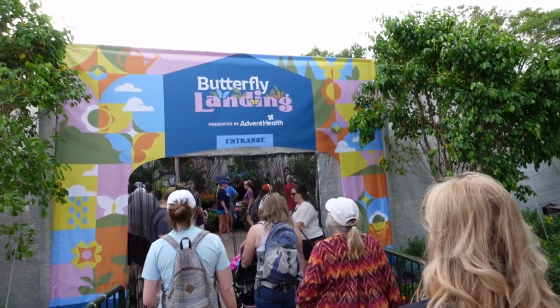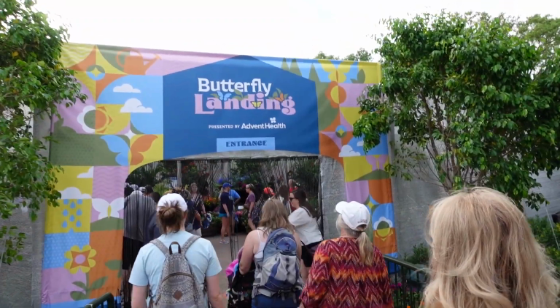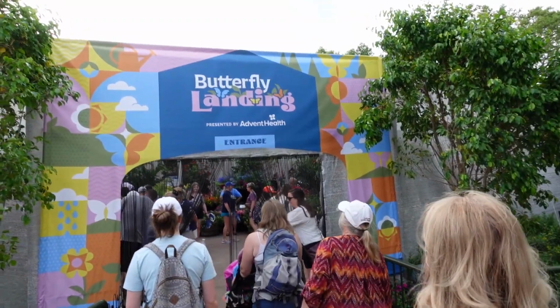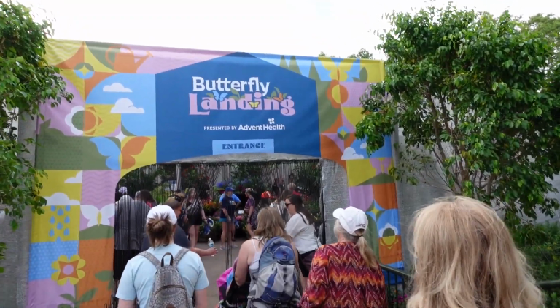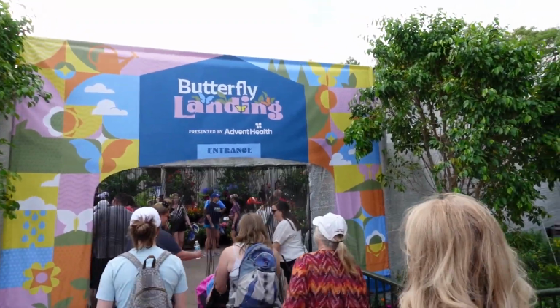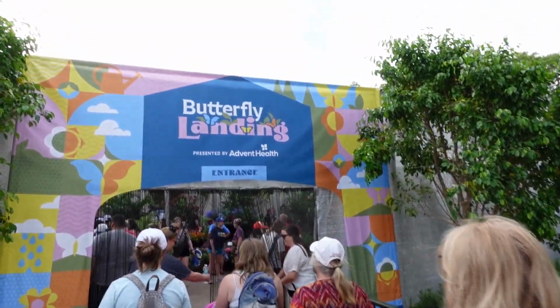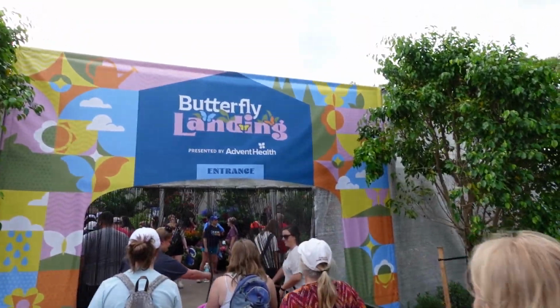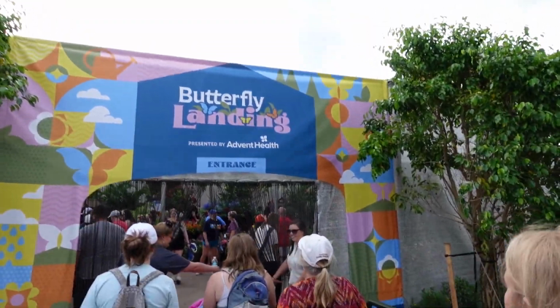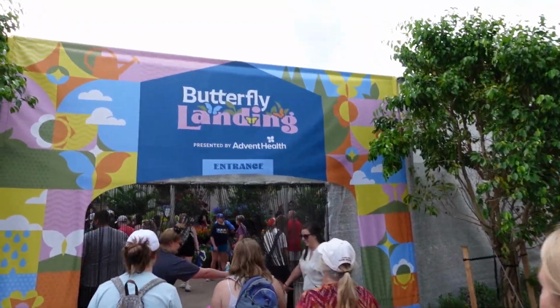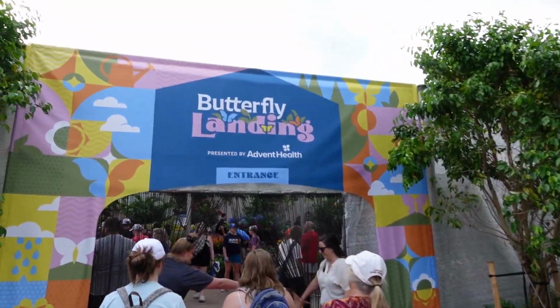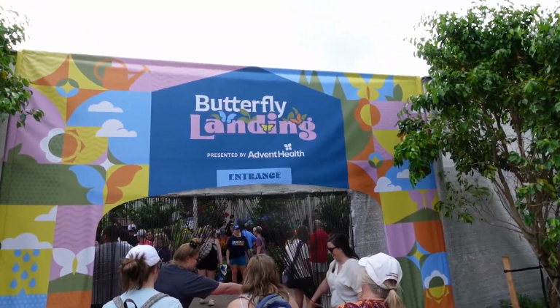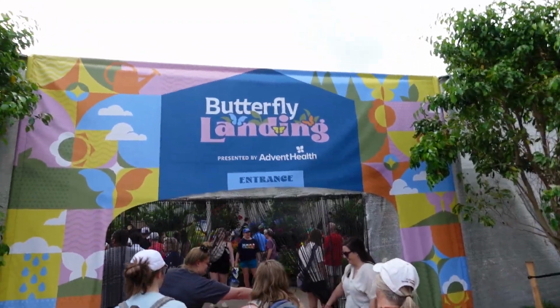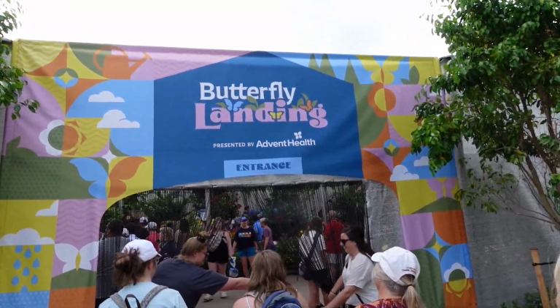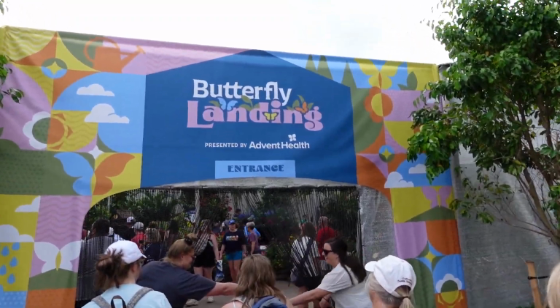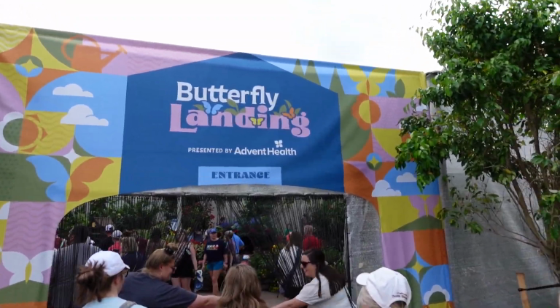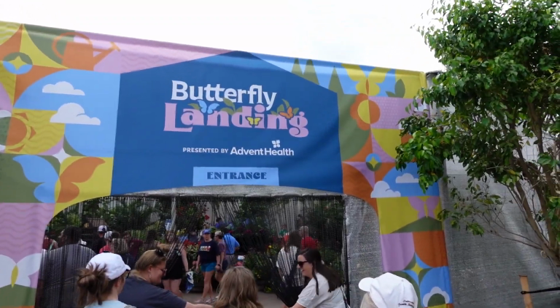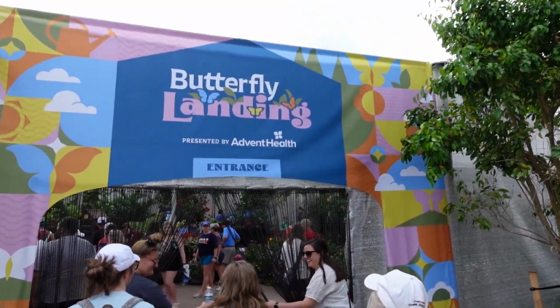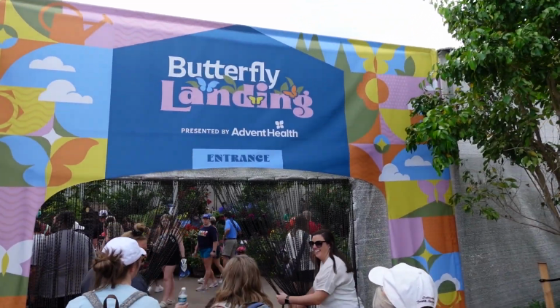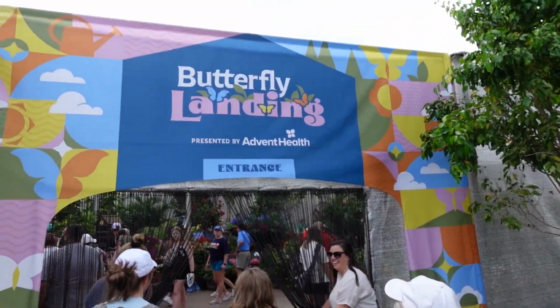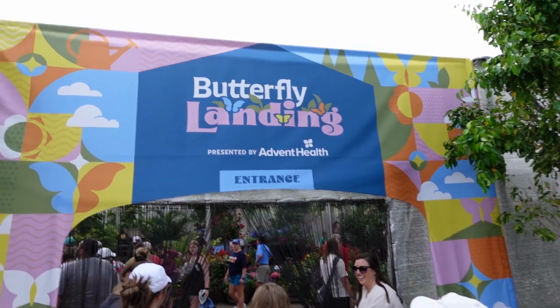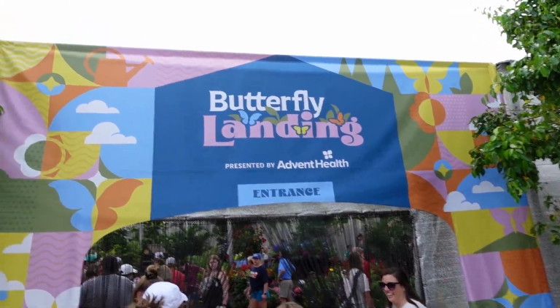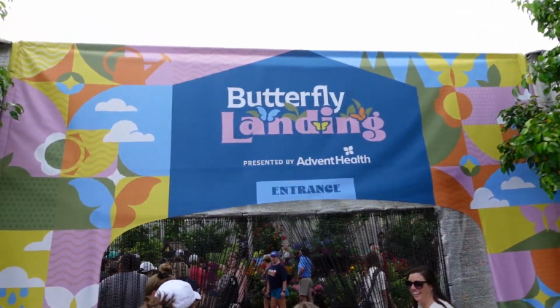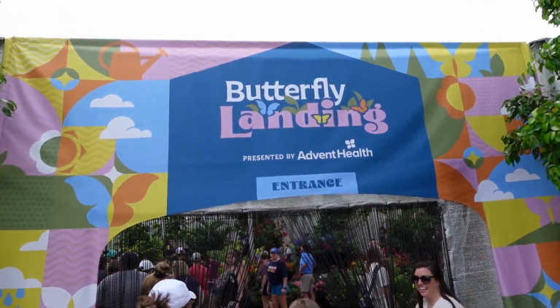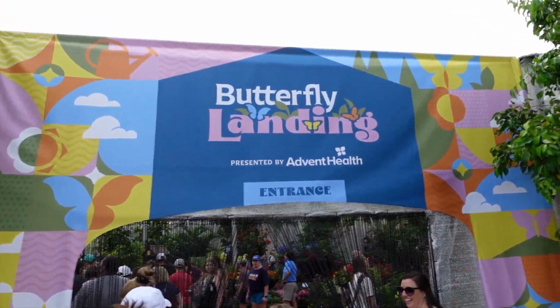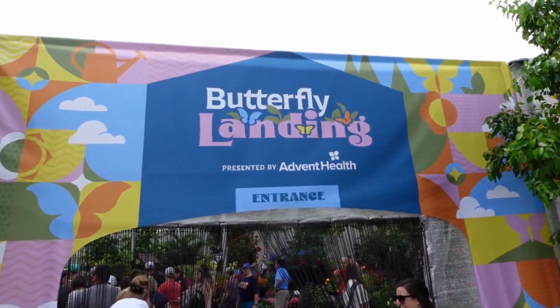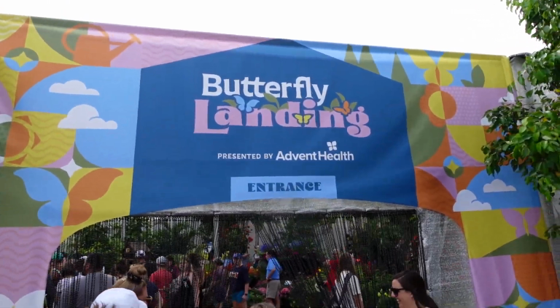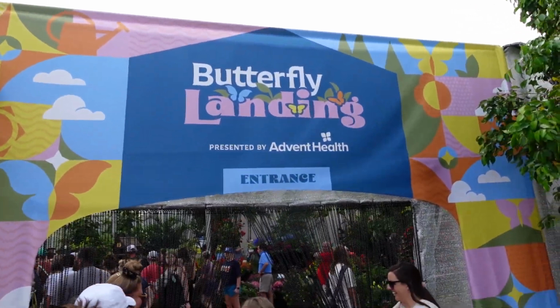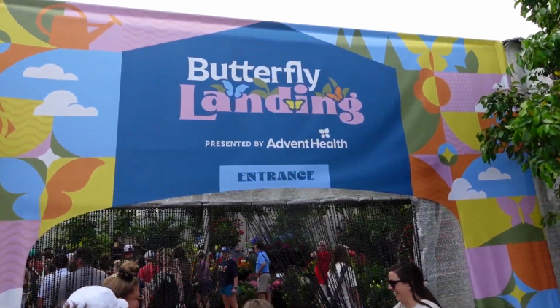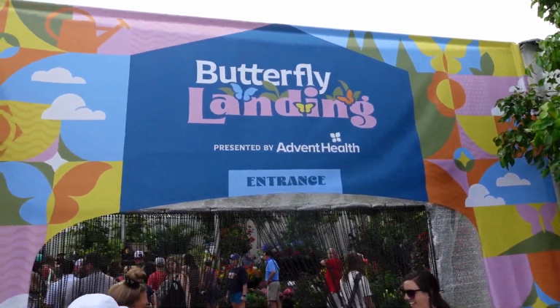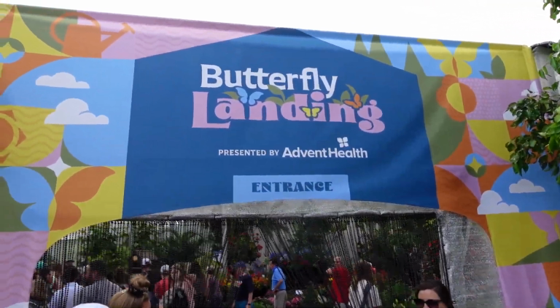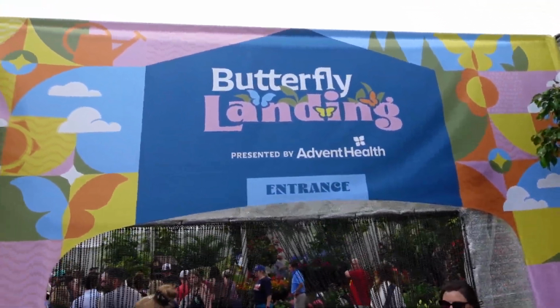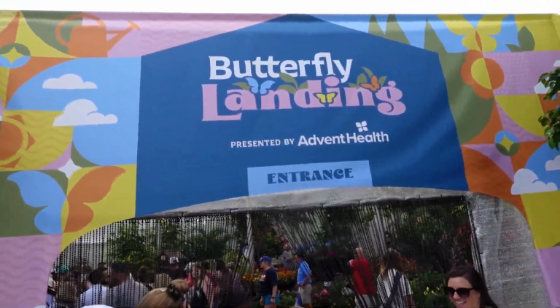In the area of the land next to where Soarin' is, you've got the Butterfly Landing.